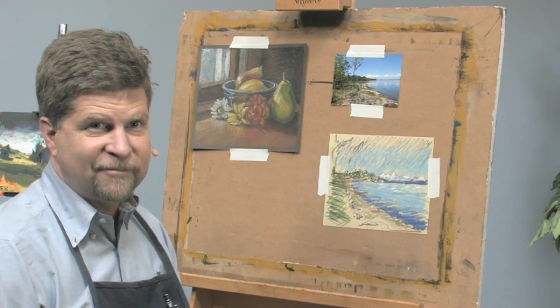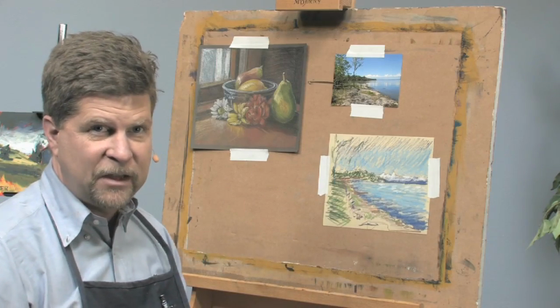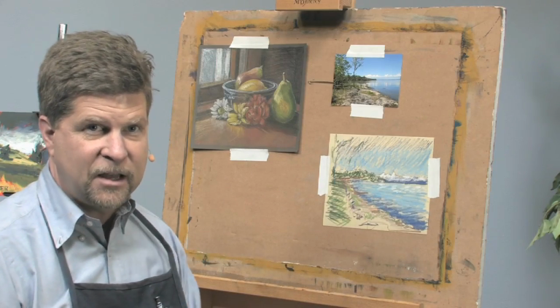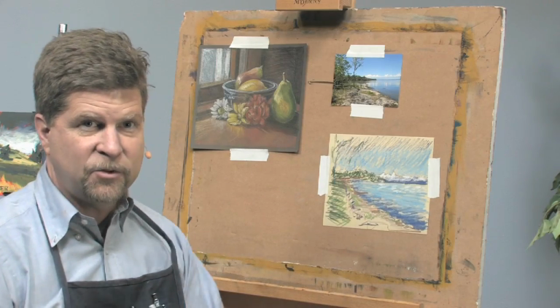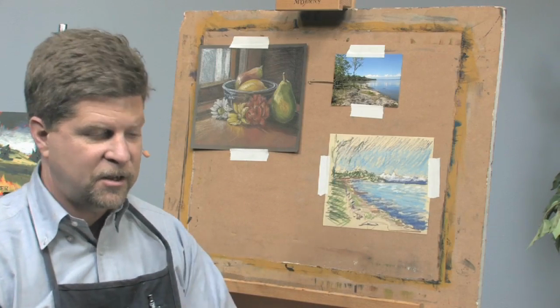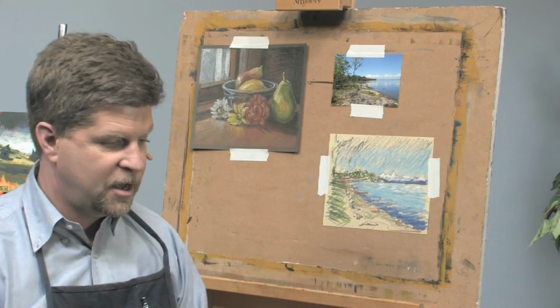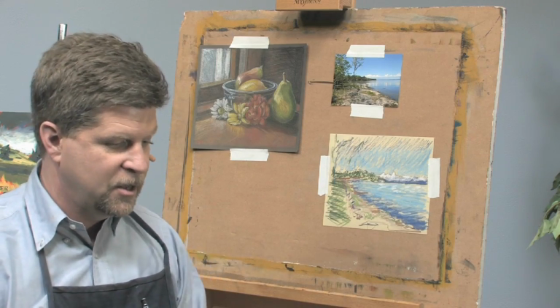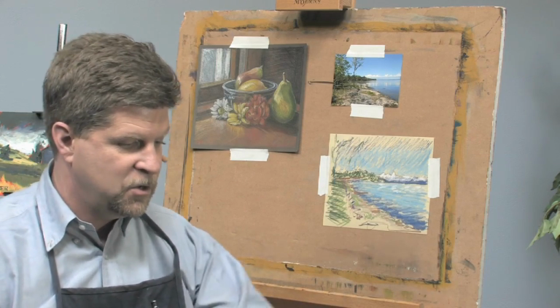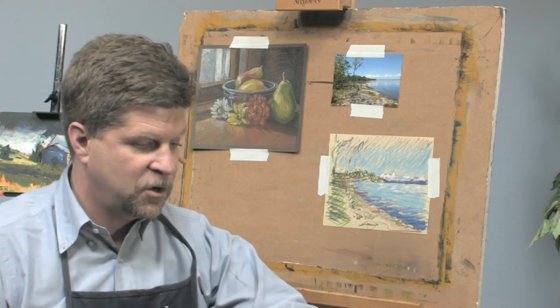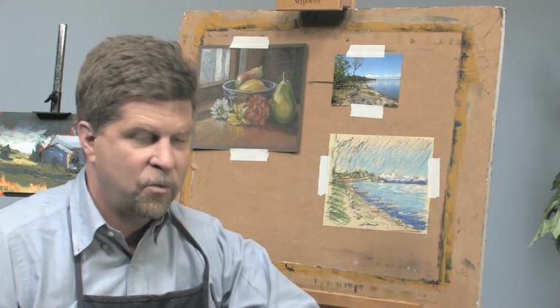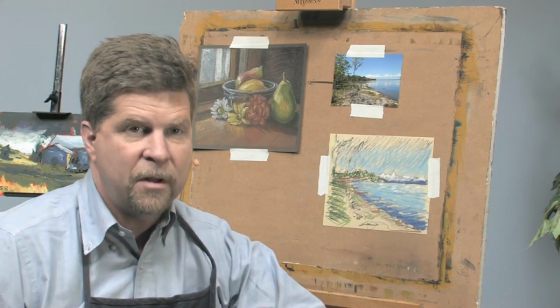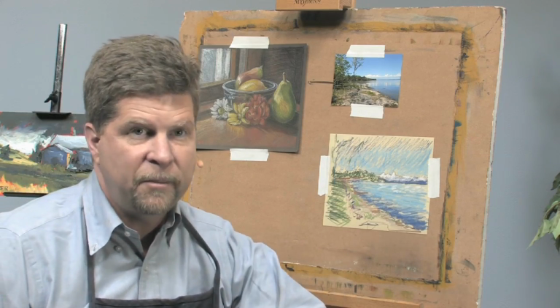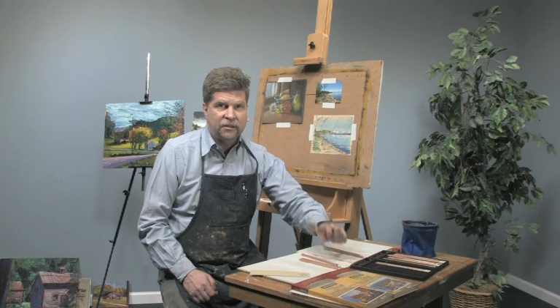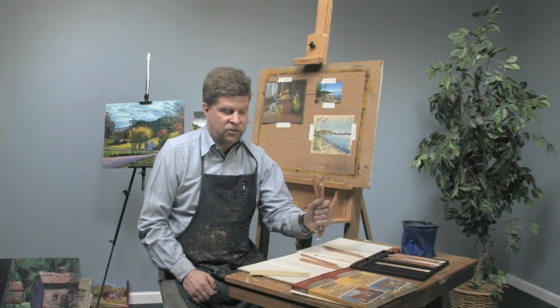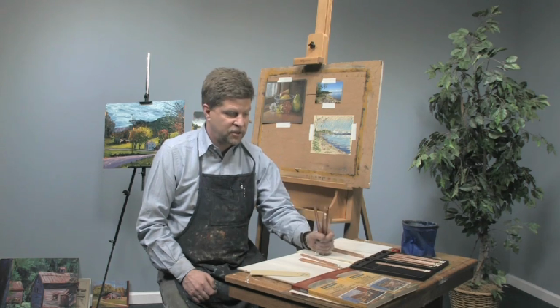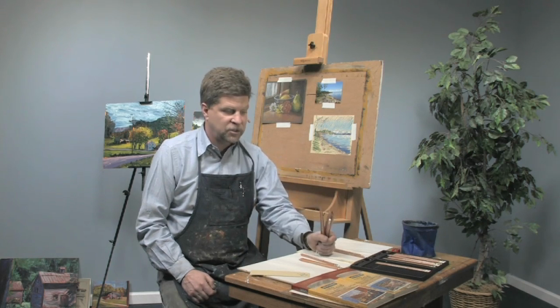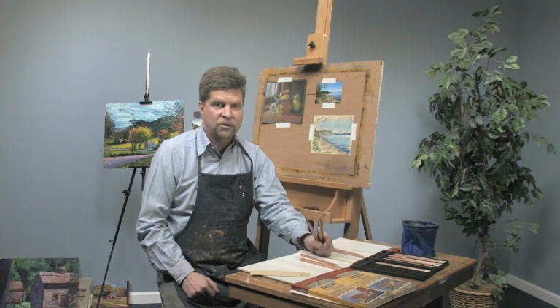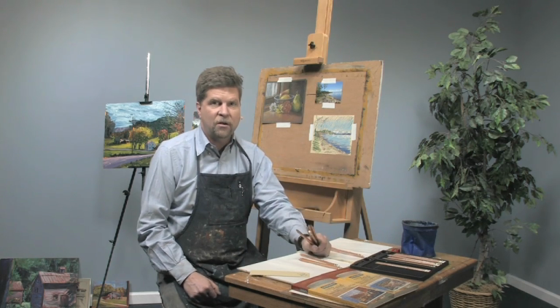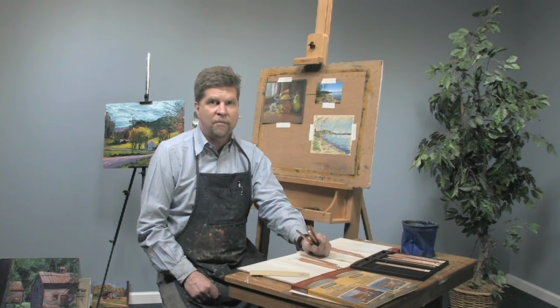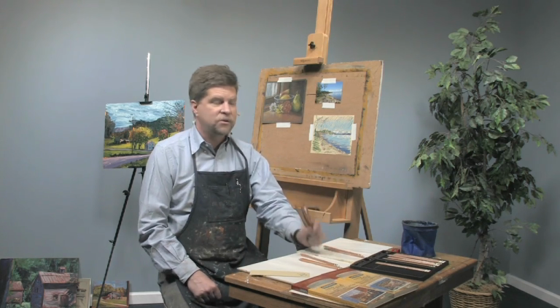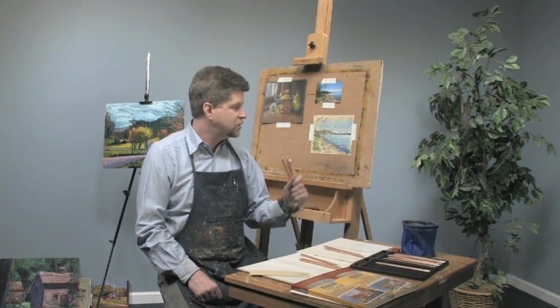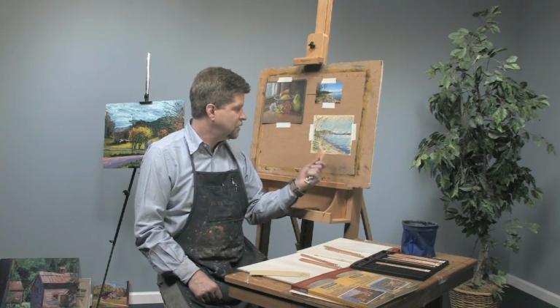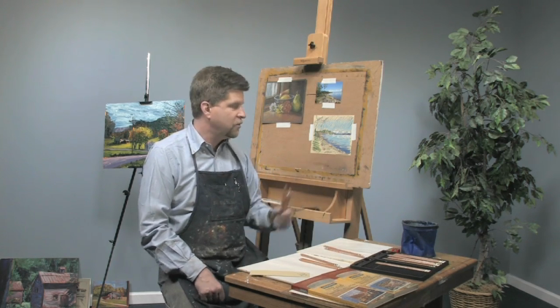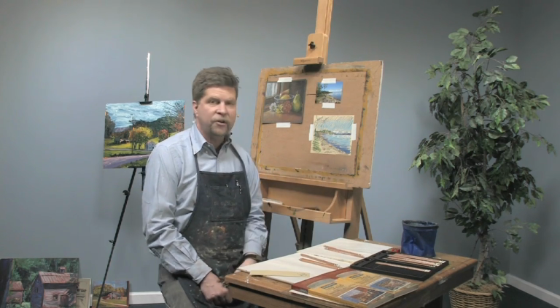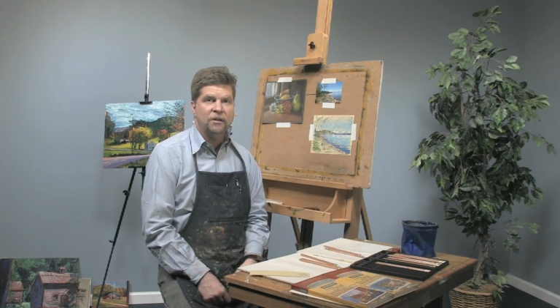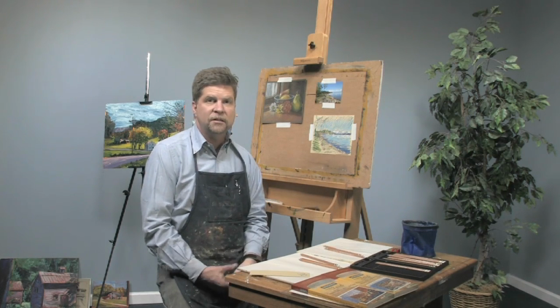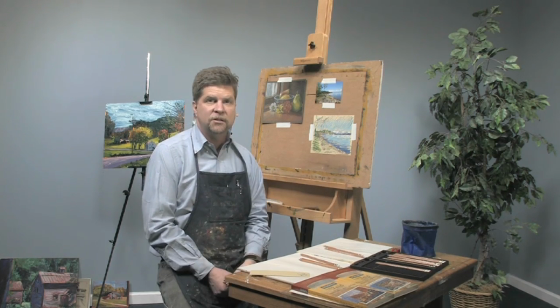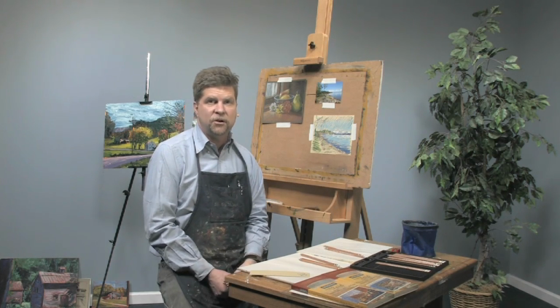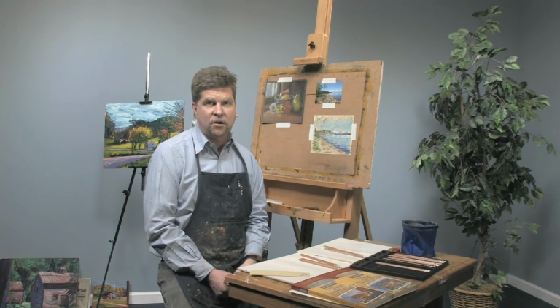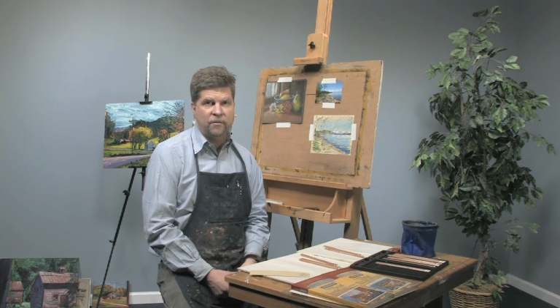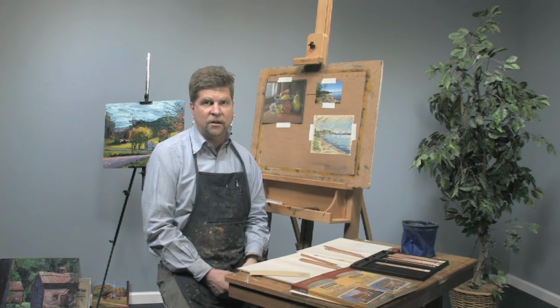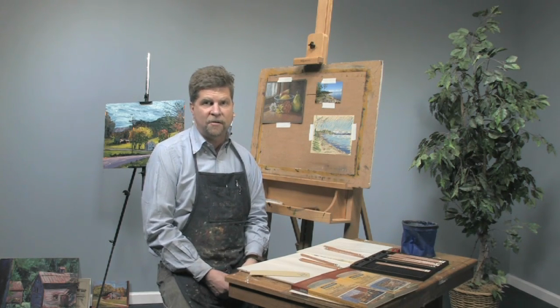Thanks again. I'm Sean Dye. You can learn more about my paintings at seandyestudio.com, and you can see more free art lessons at jerrysartorama.com.